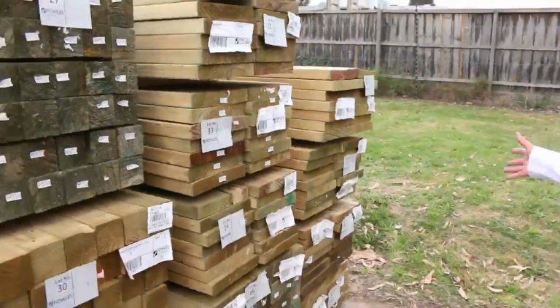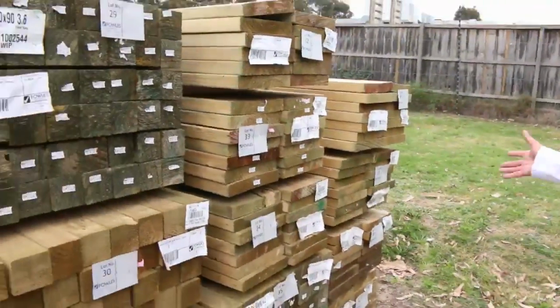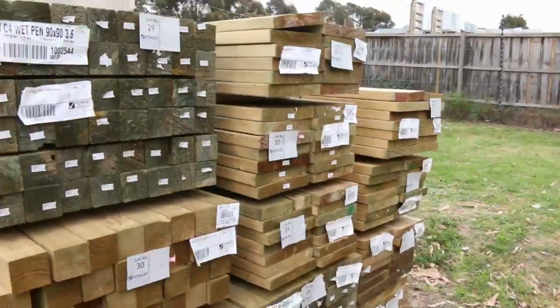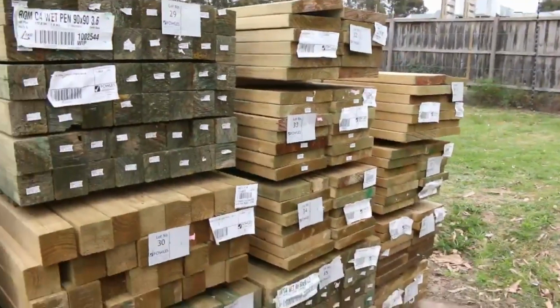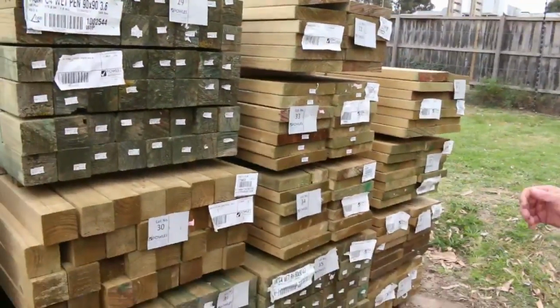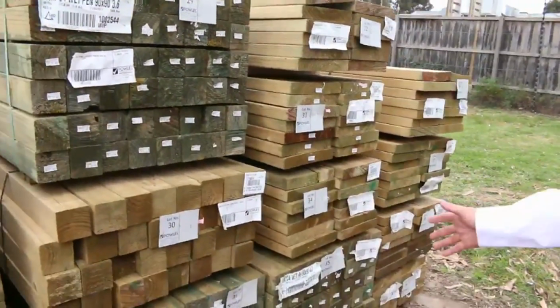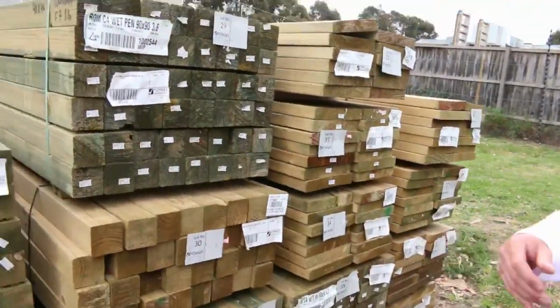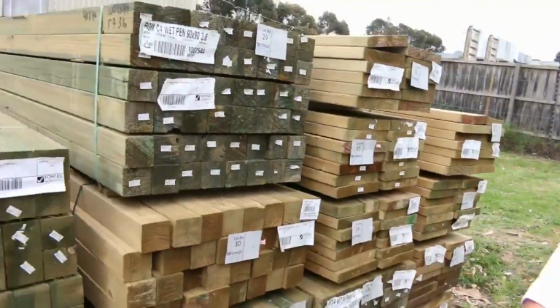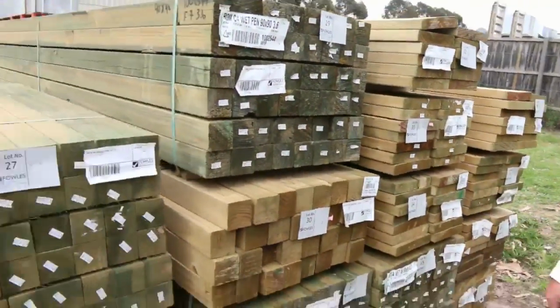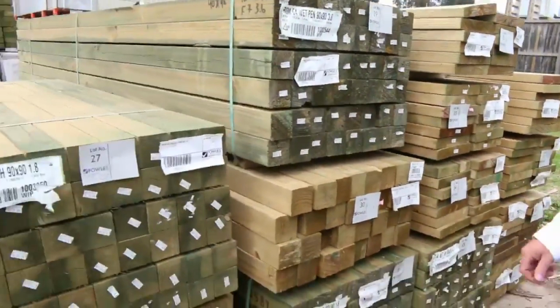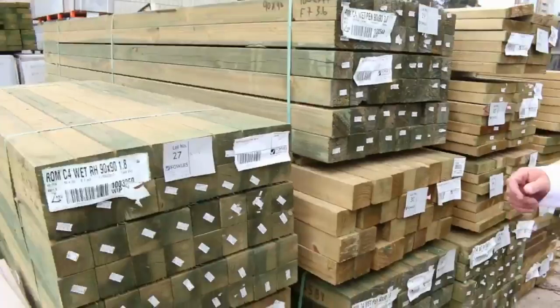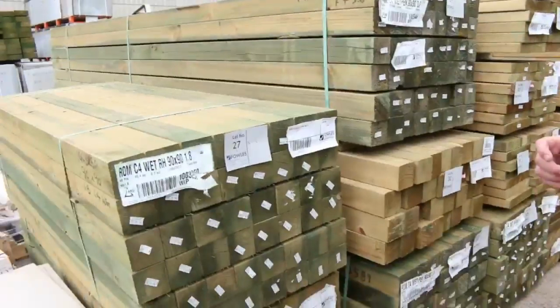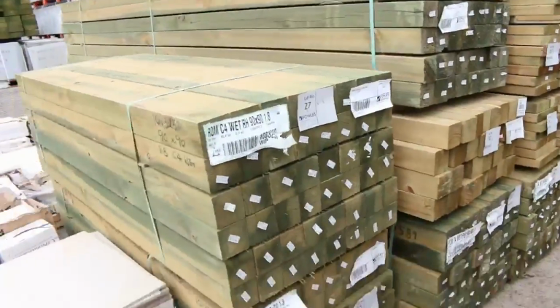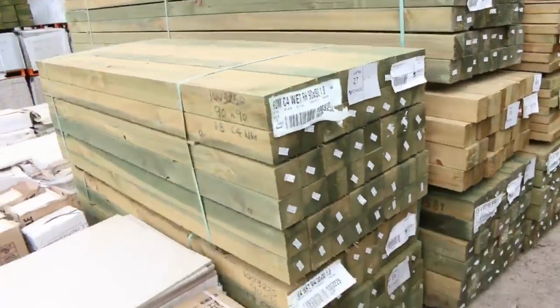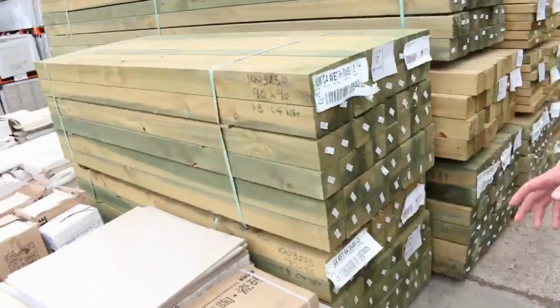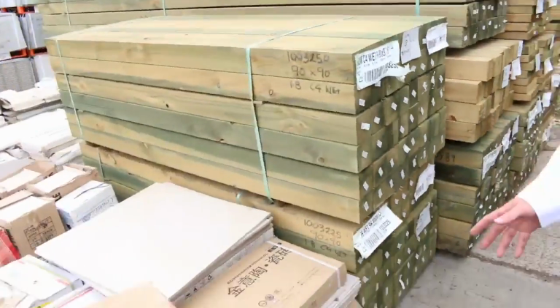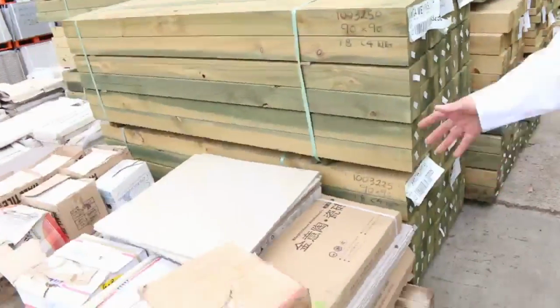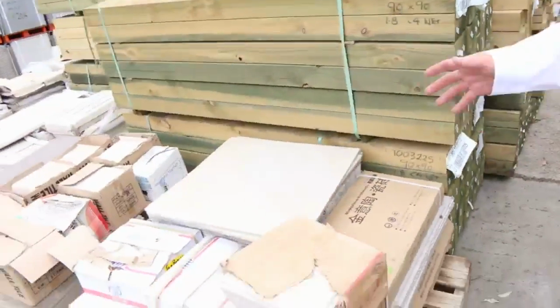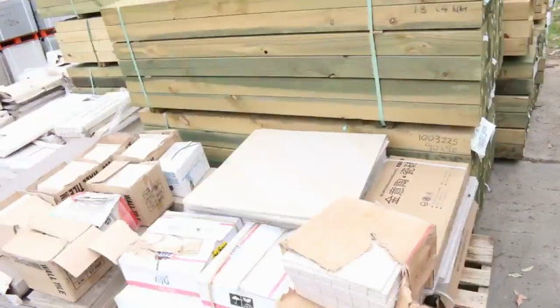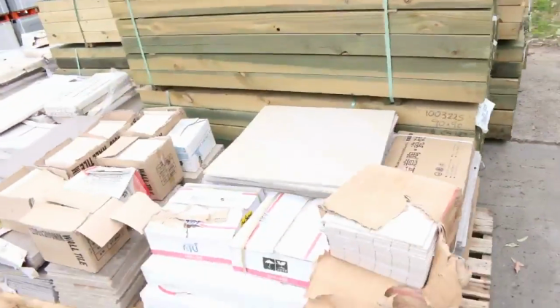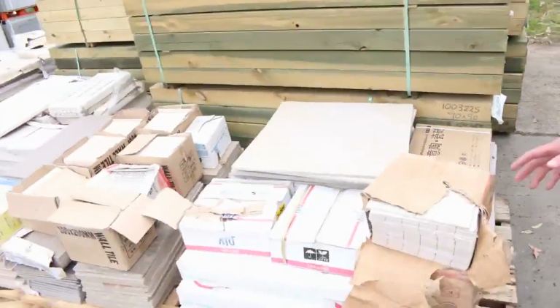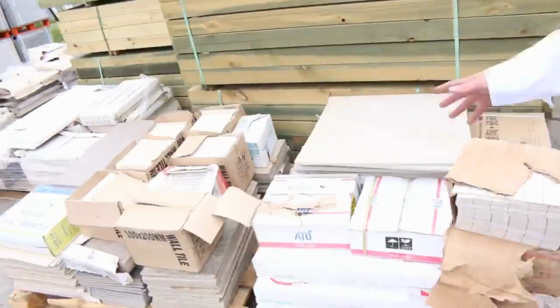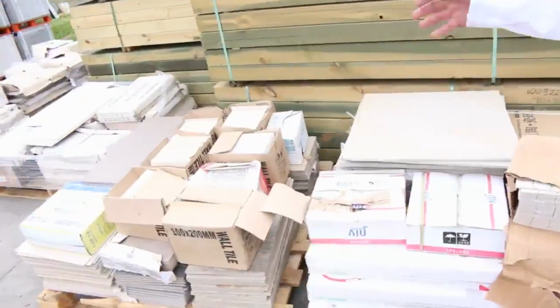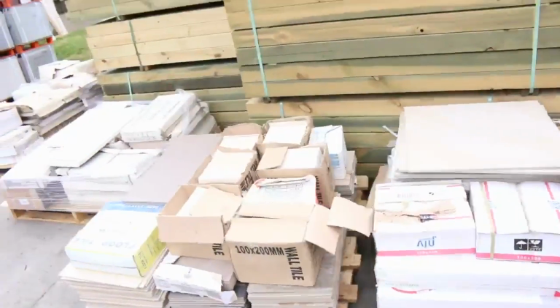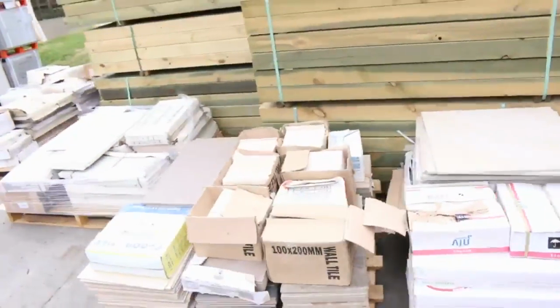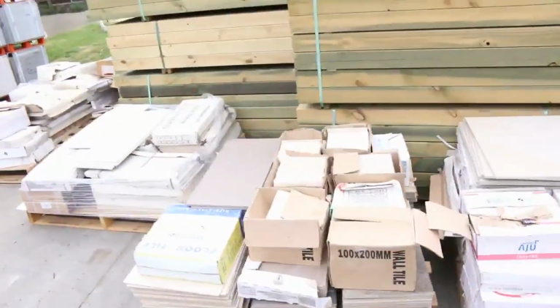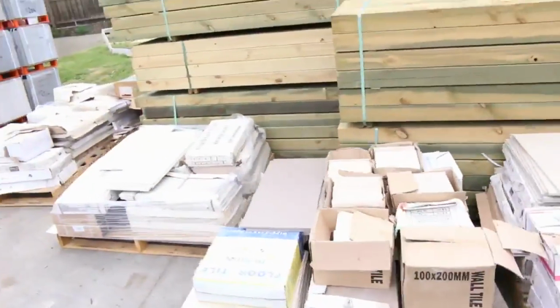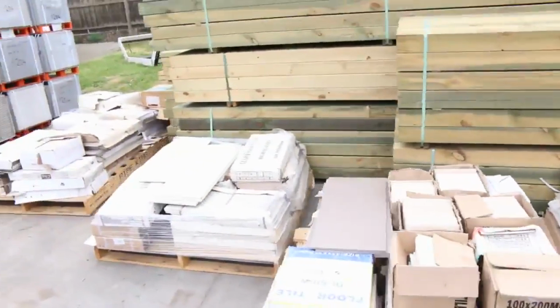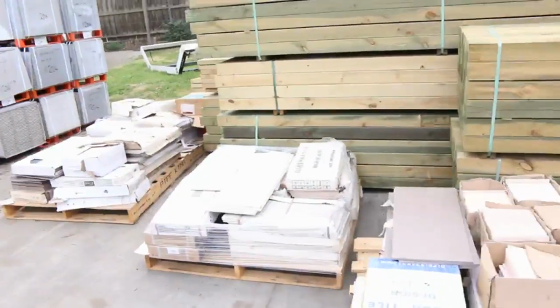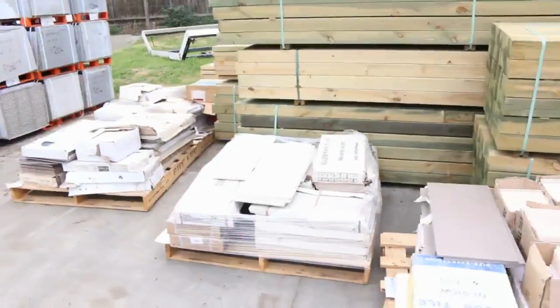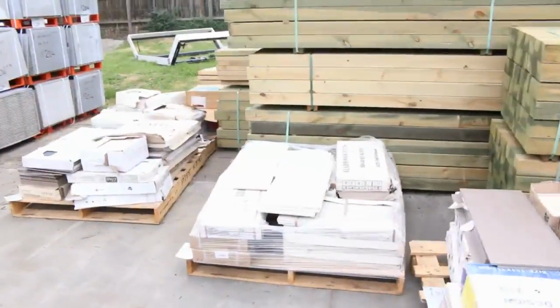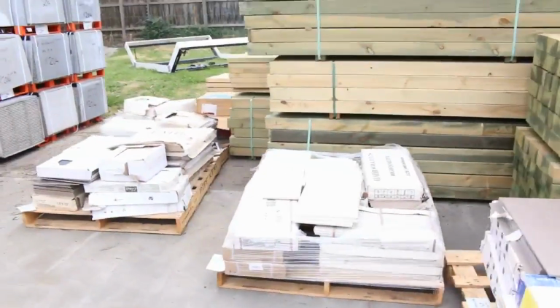A bit more treated pine on this side including some more posts. We've got a few pallets of tiles here just to be cleared — all sorts of assorted mixed tiles there.